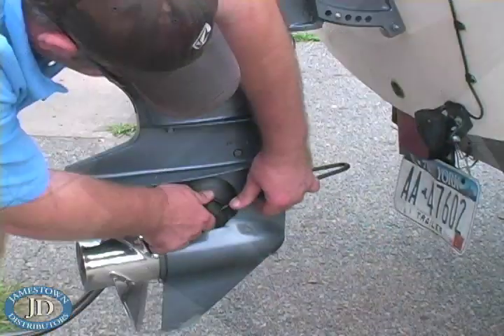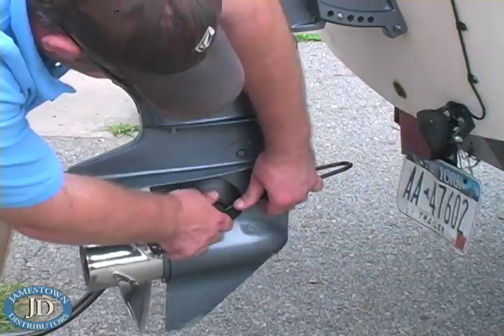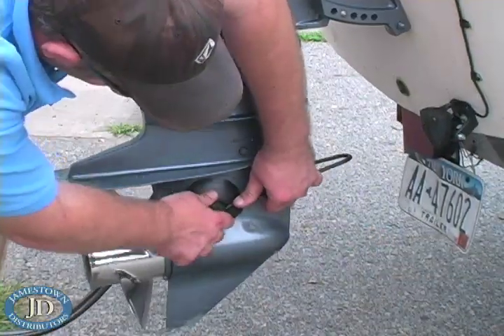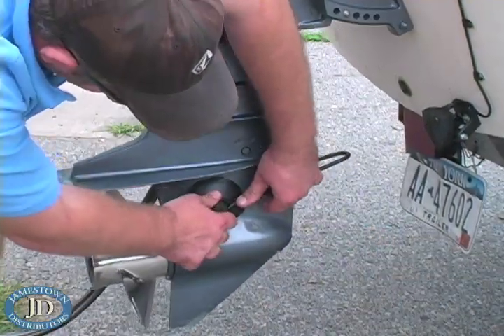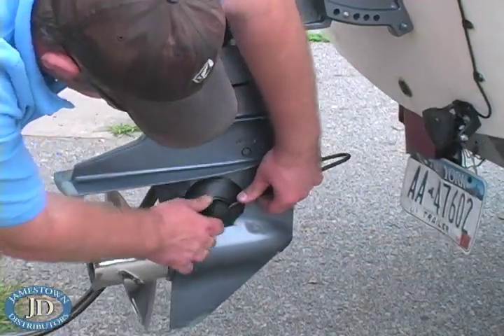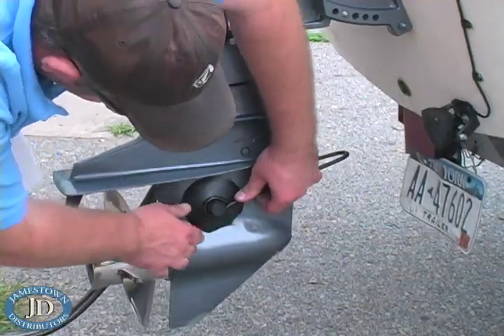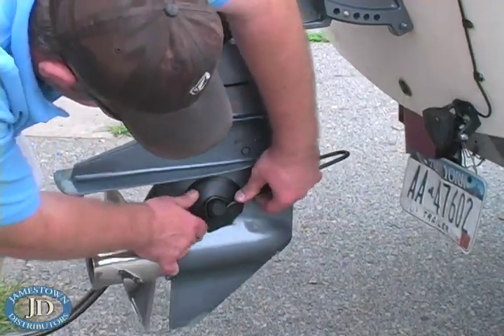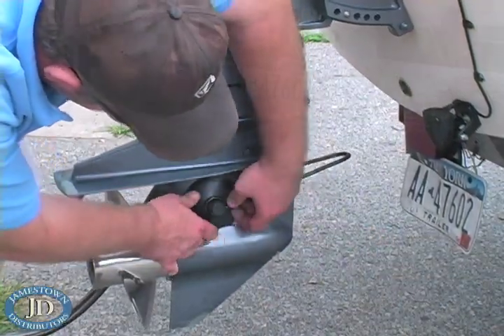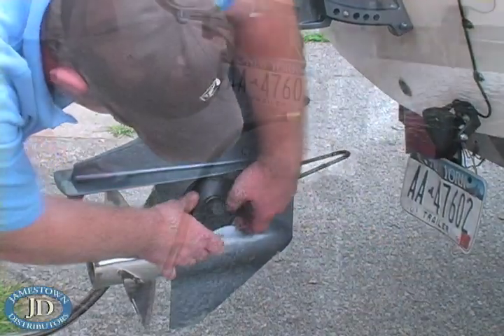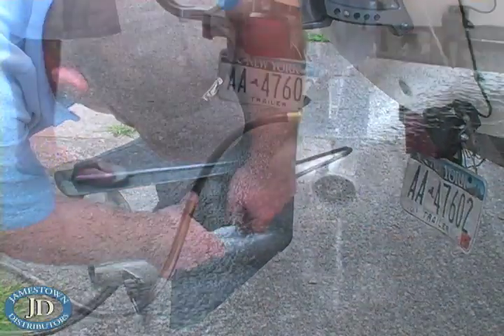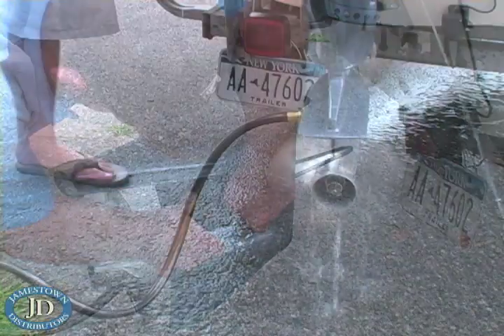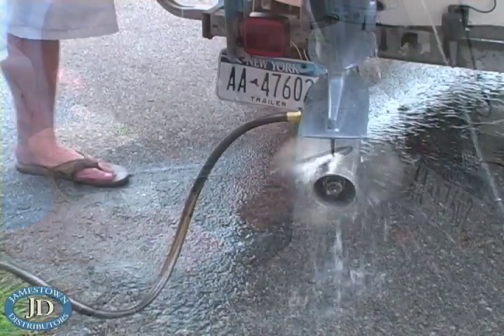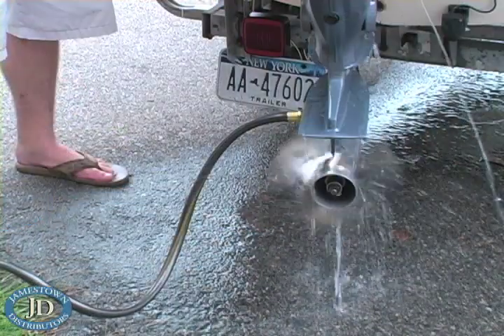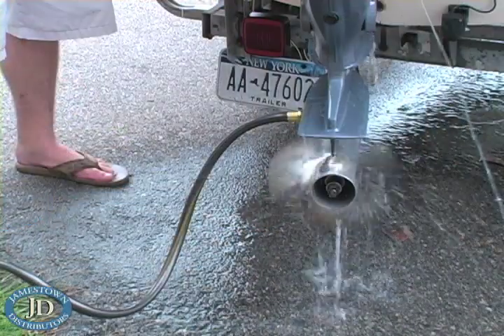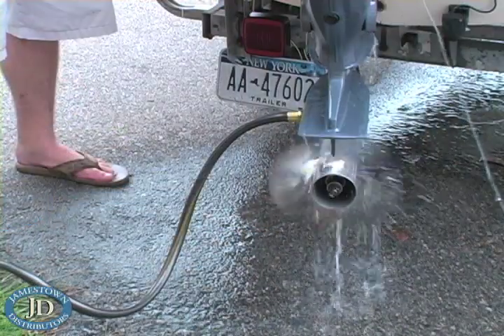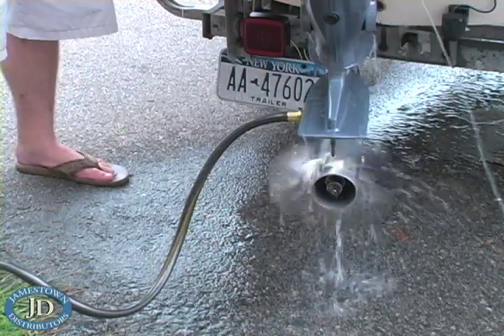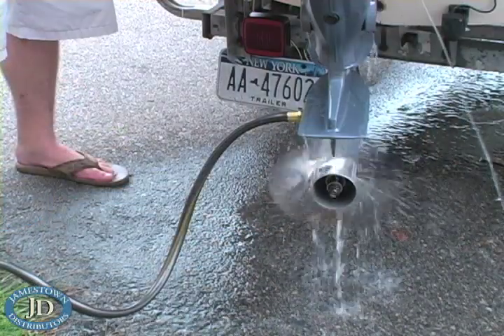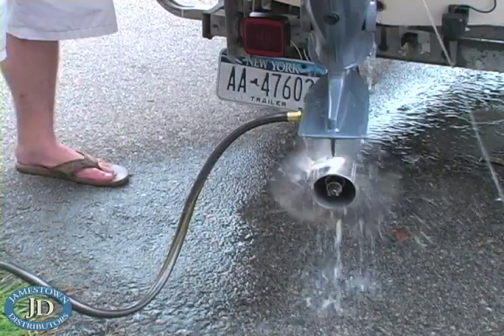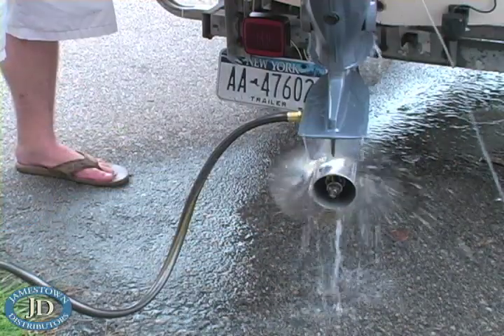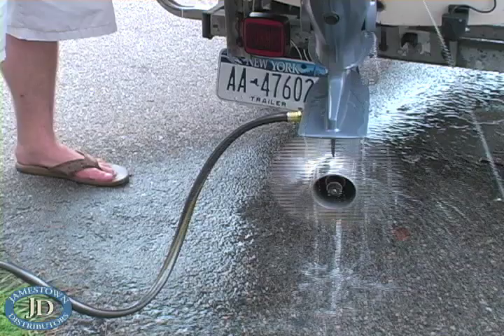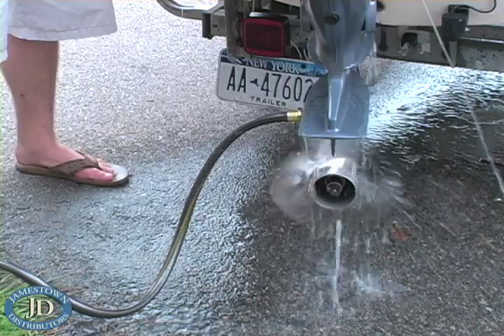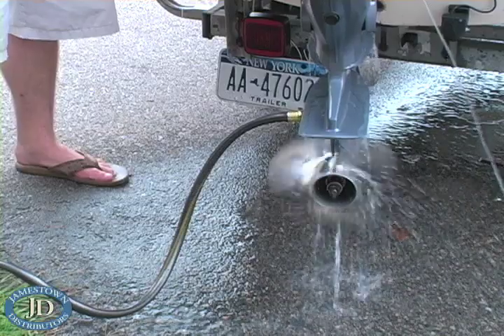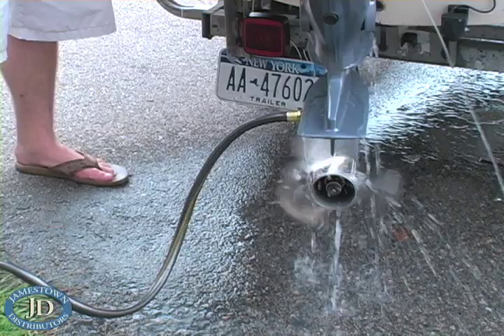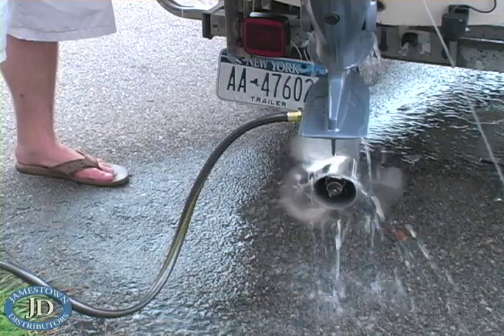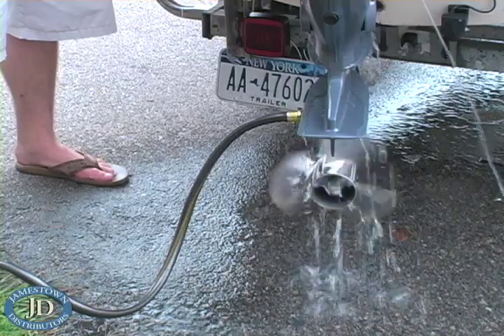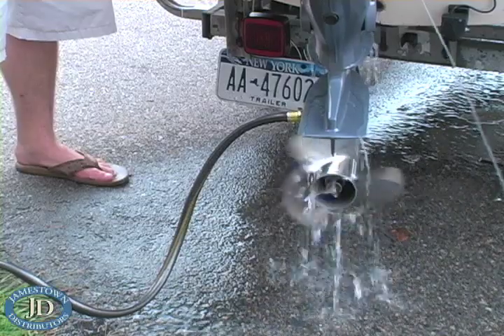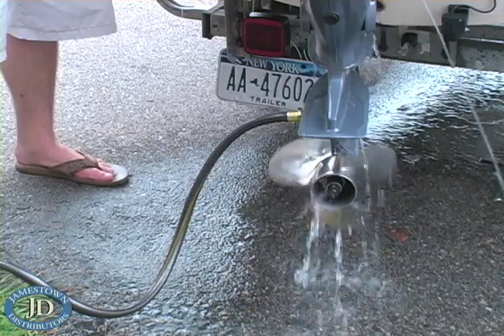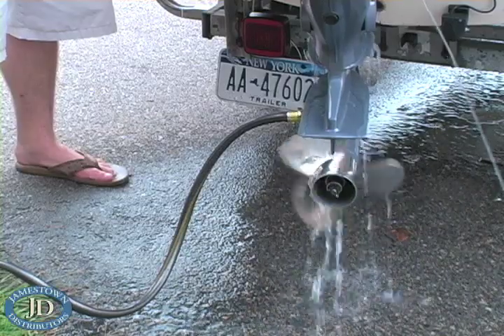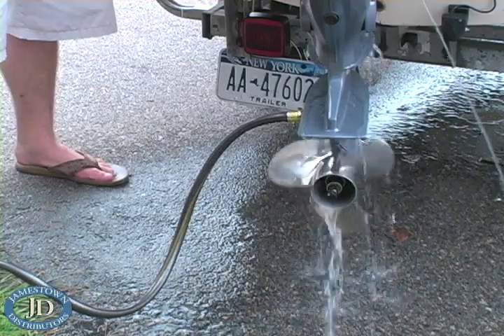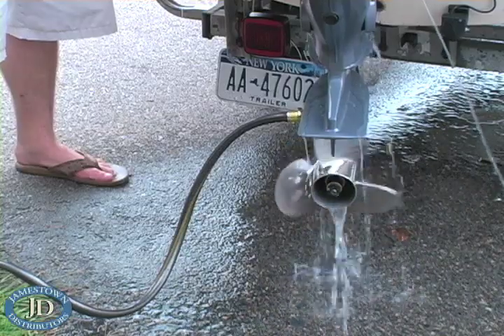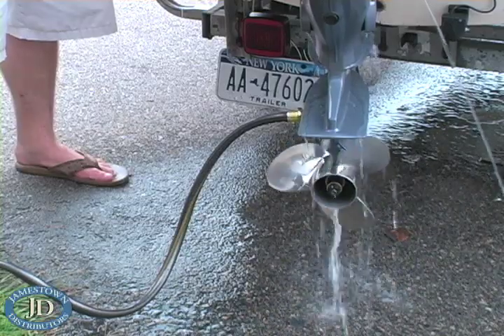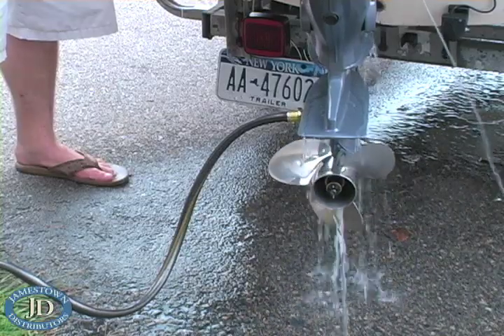Now run the motor outside. Check the flow of the tell-tale and check forward, neutral, and reverse.